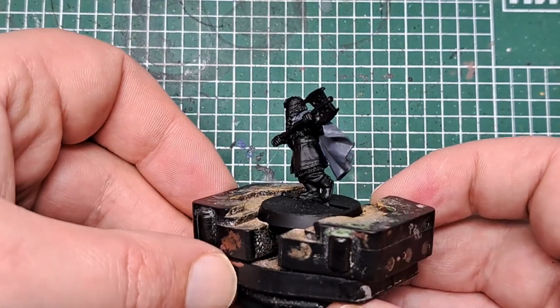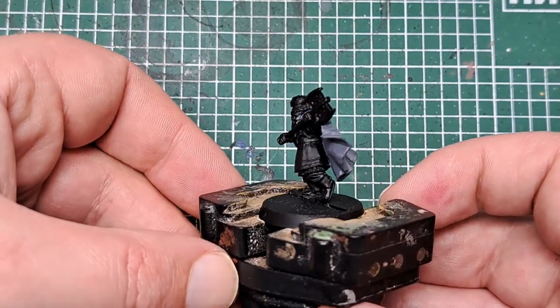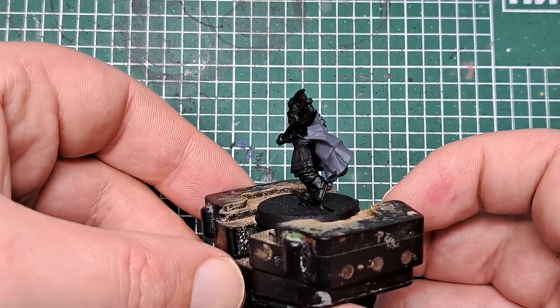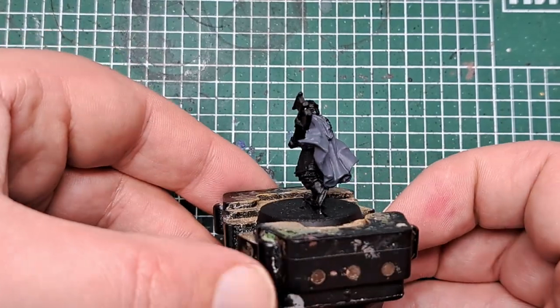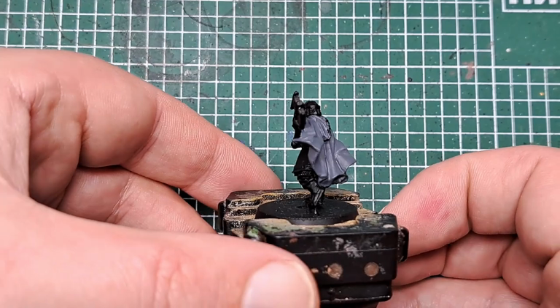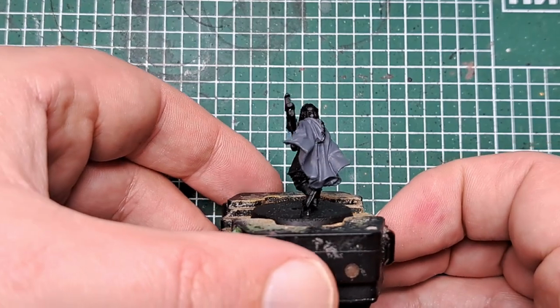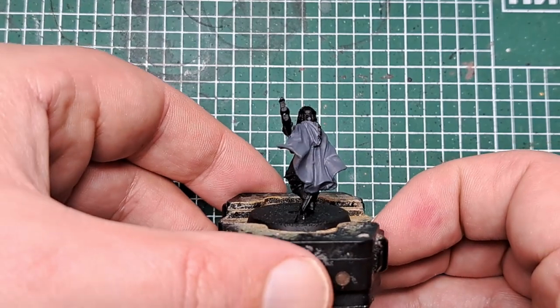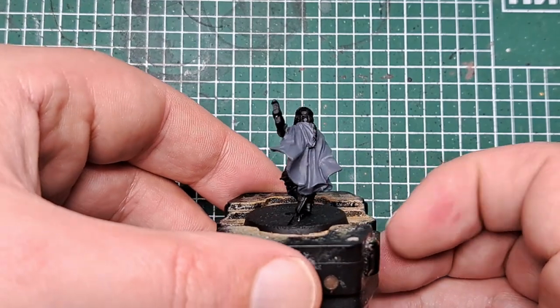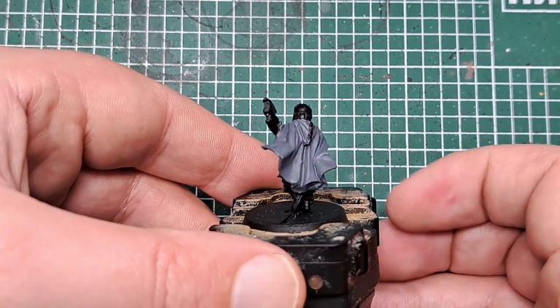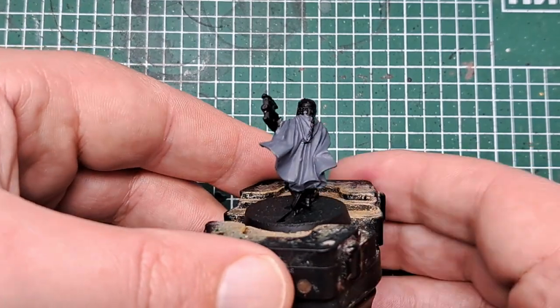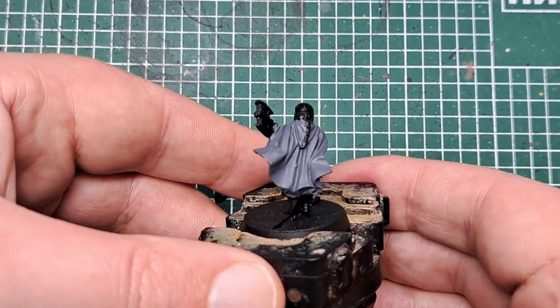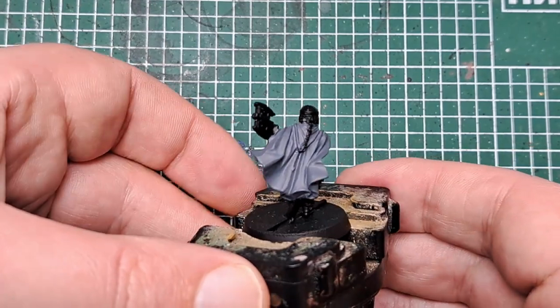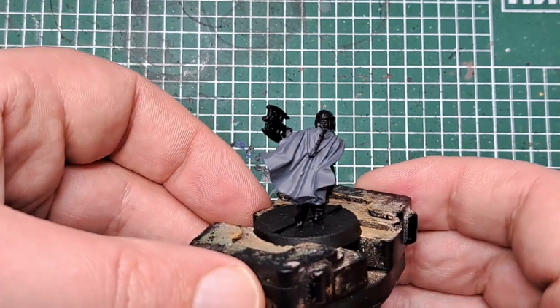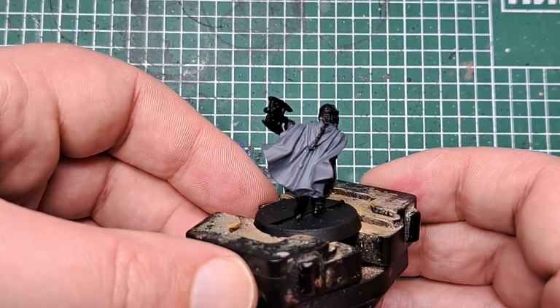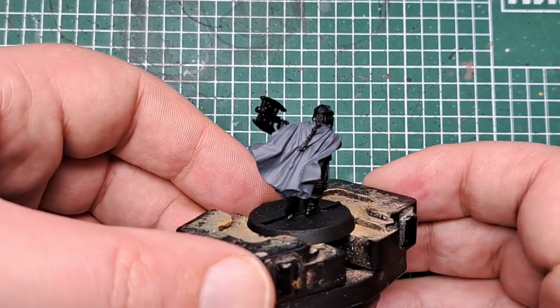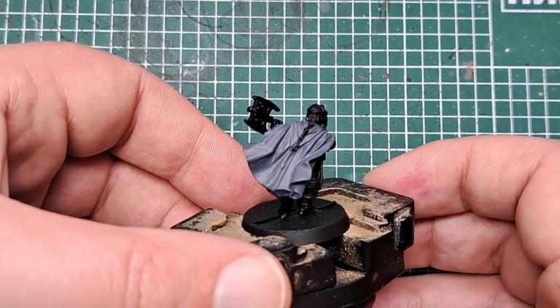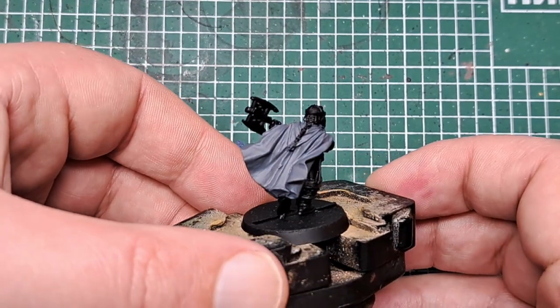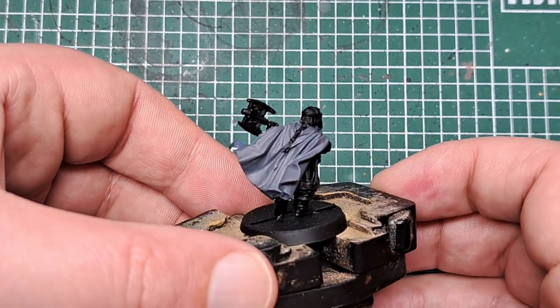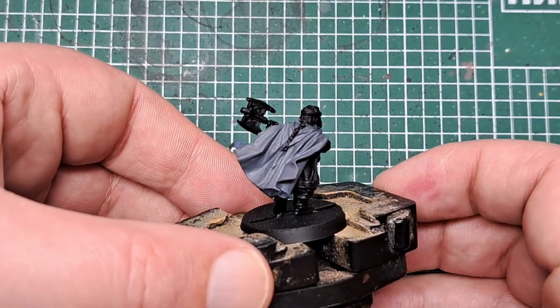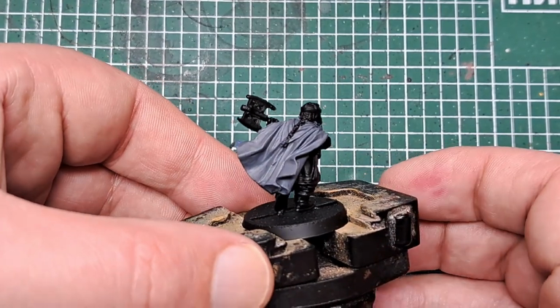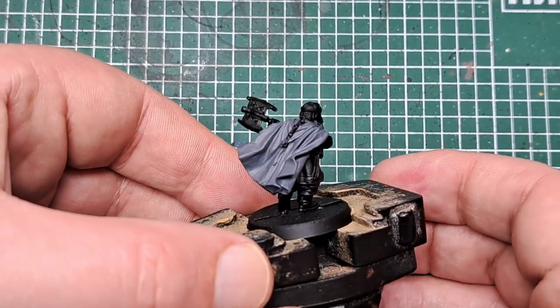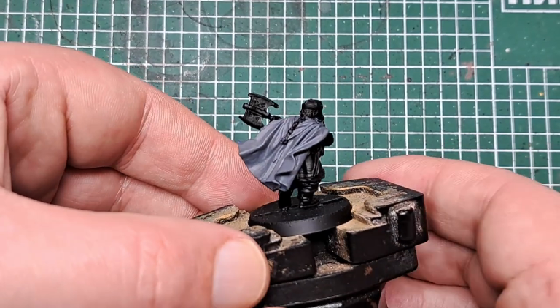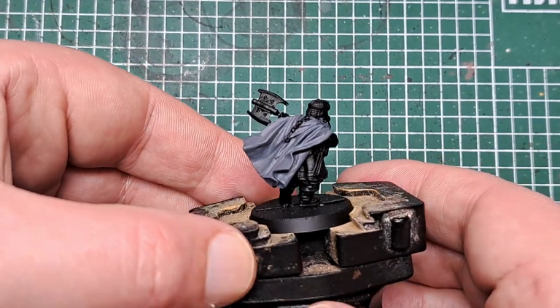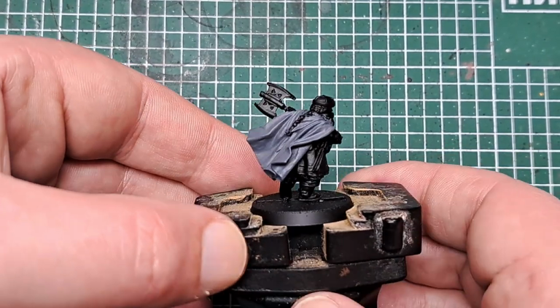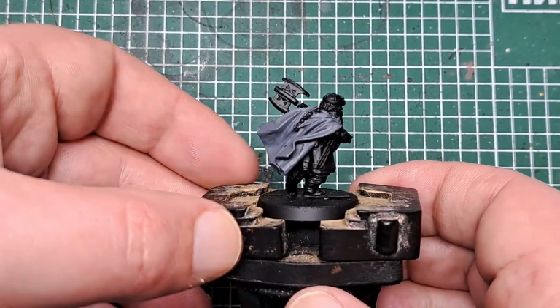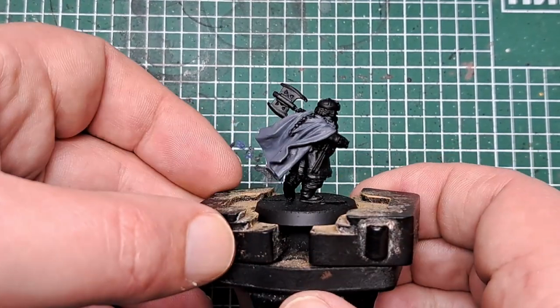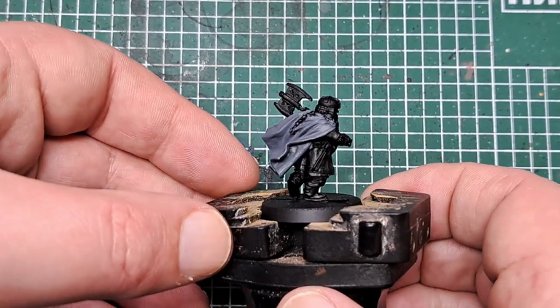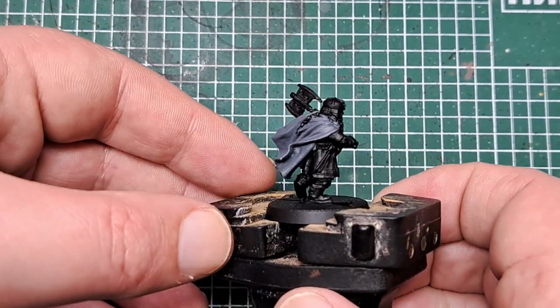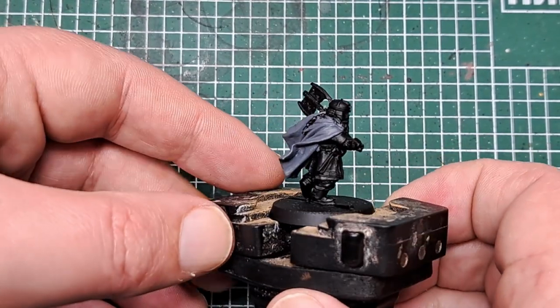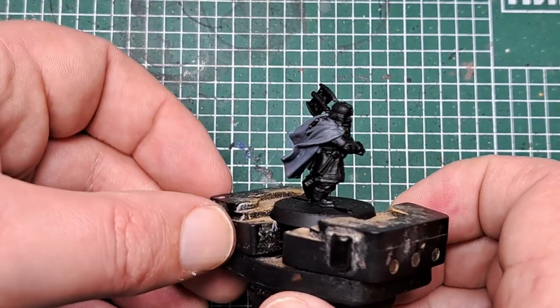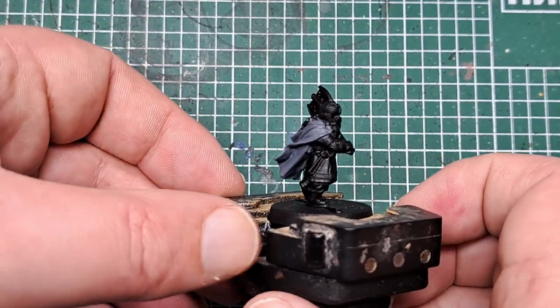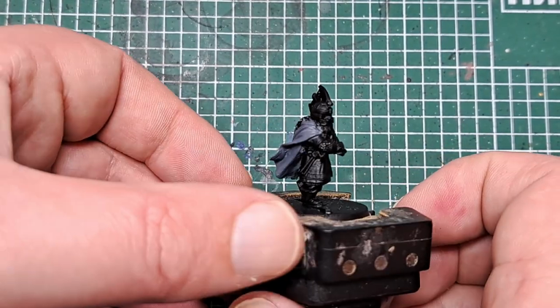After a couple of coats you can see we've got a good solid cover all over that Elven cloak.